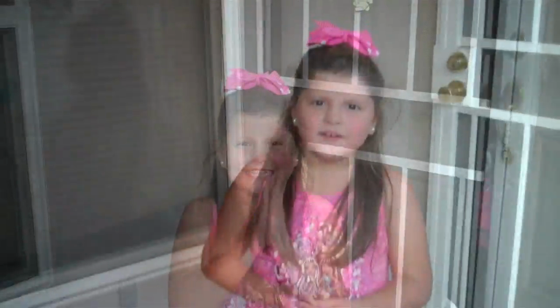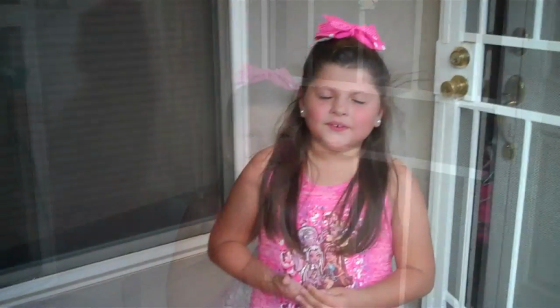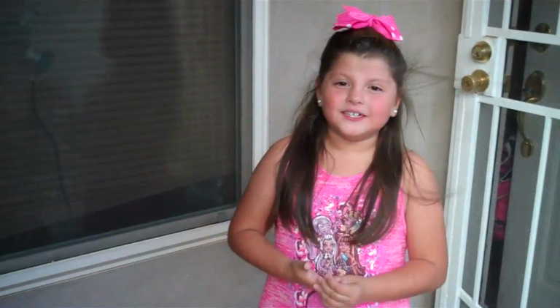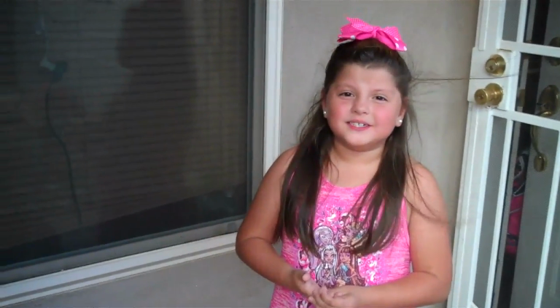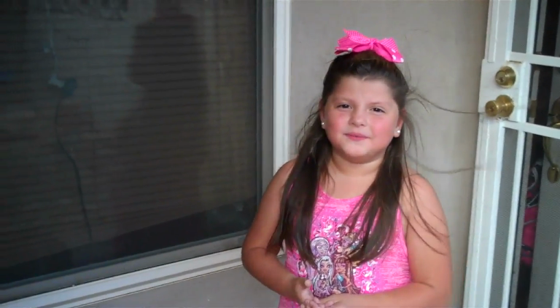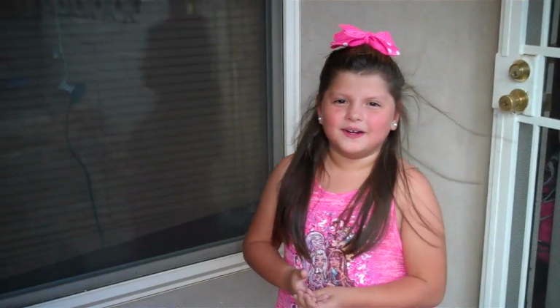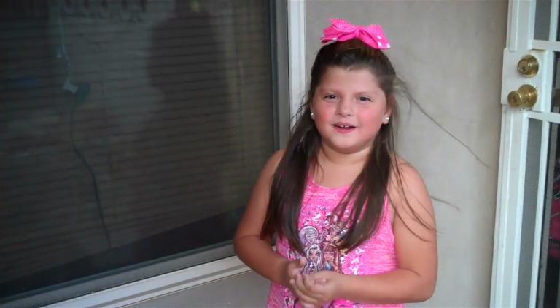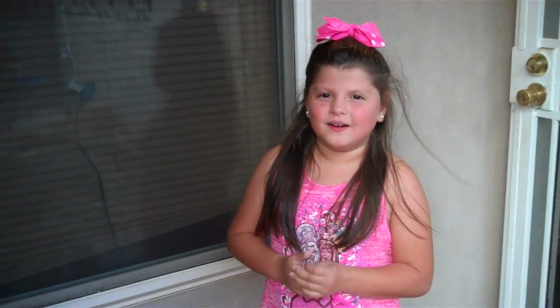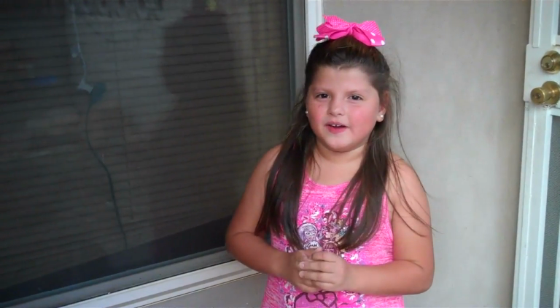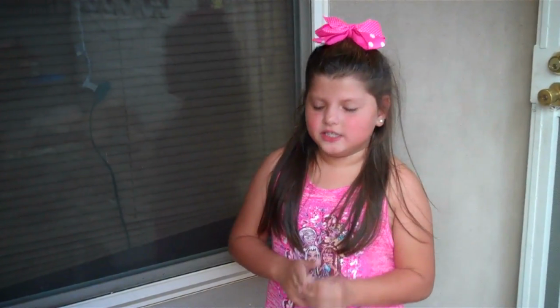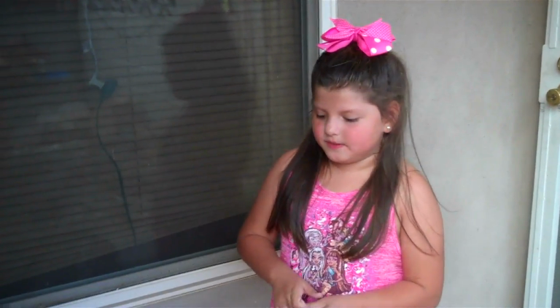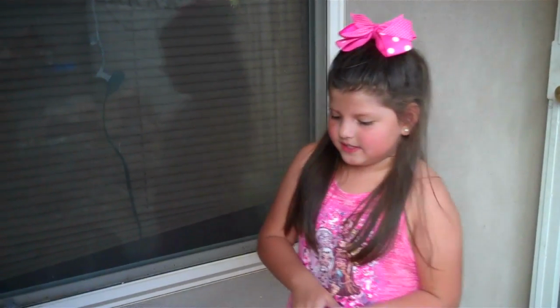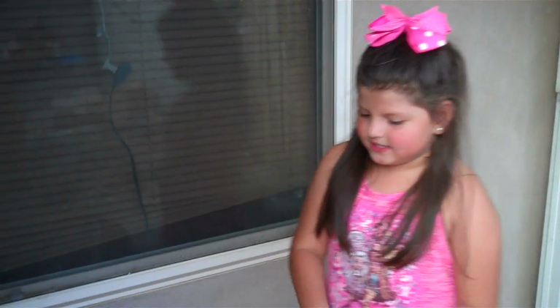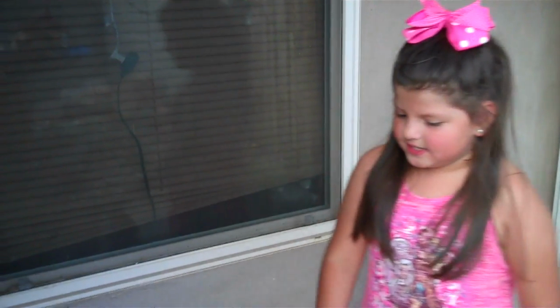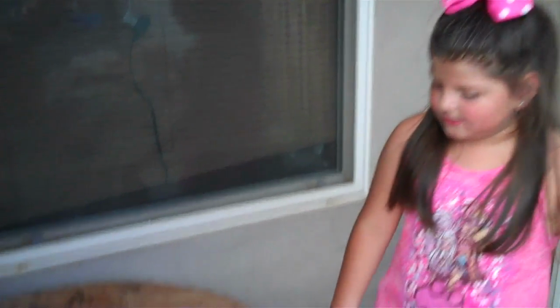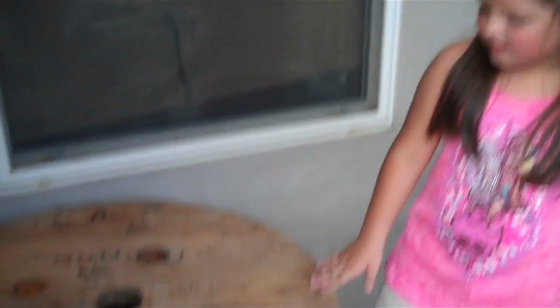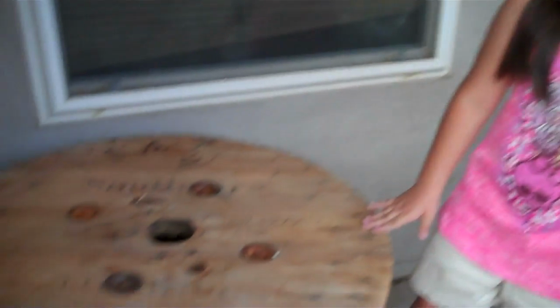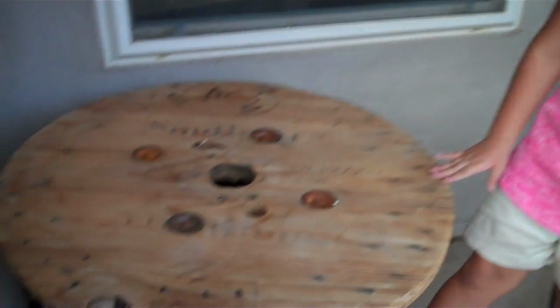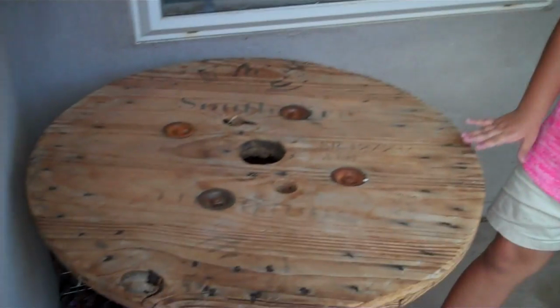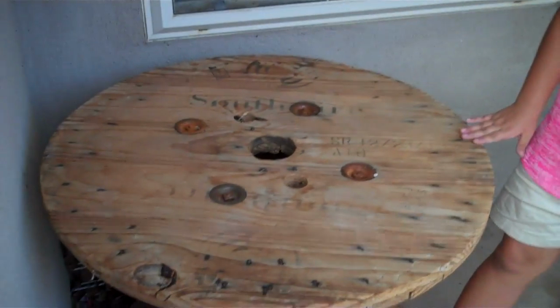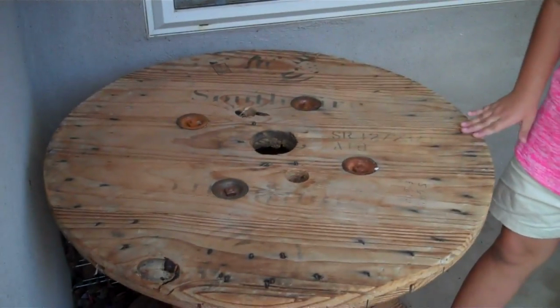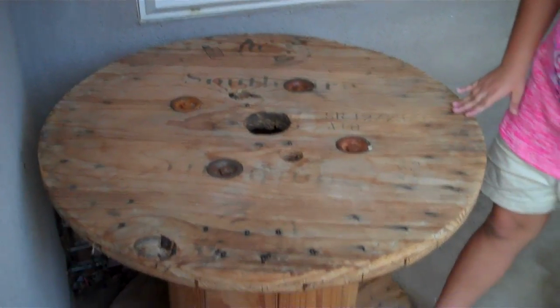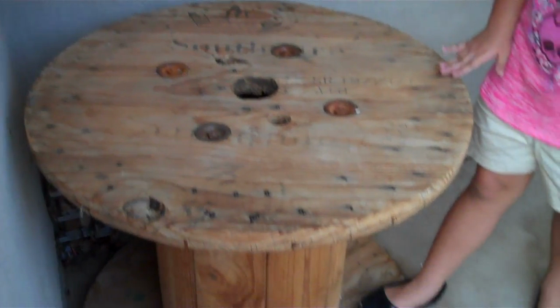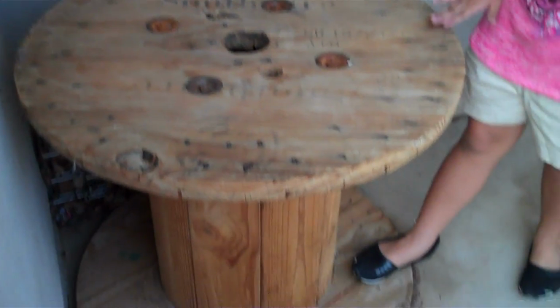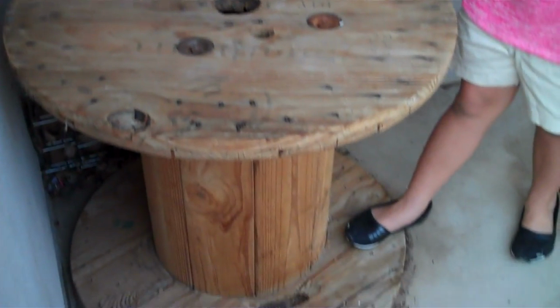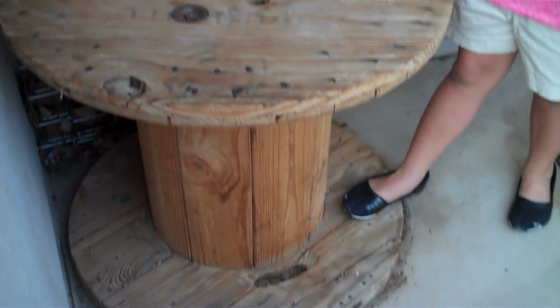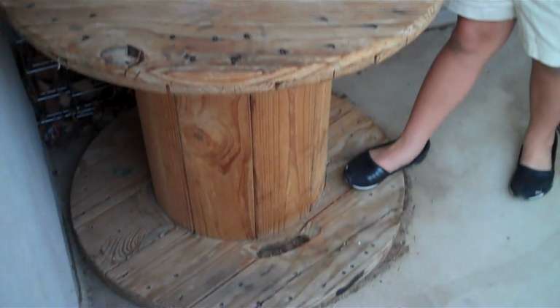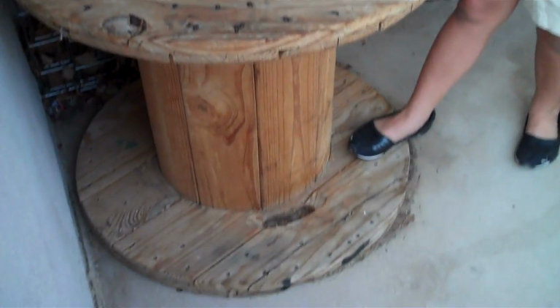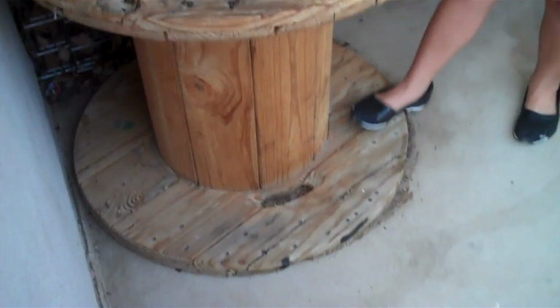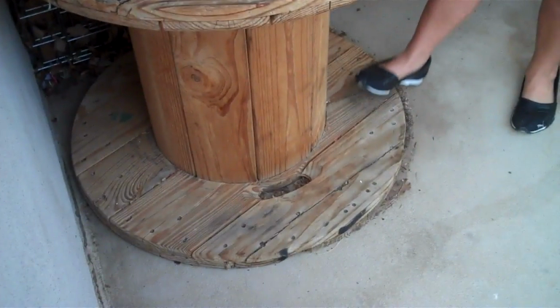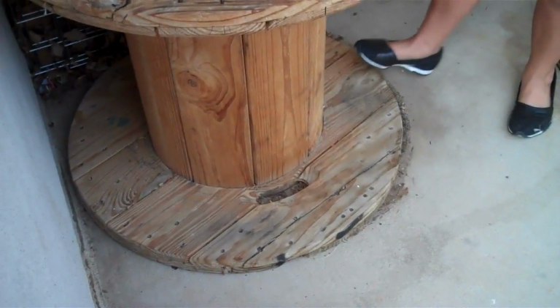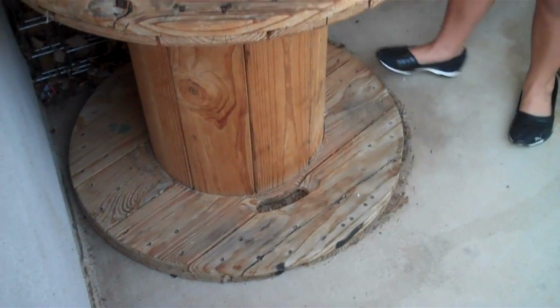First we're going to put this cute little table spool. Doesn't it look so cute?